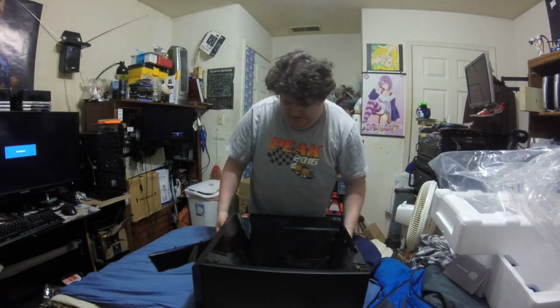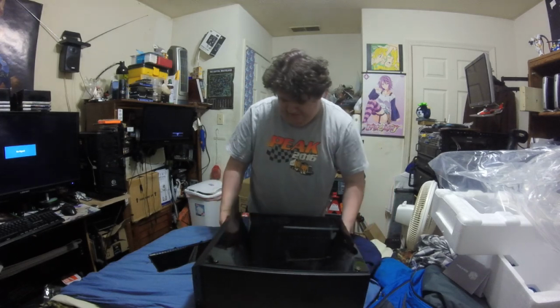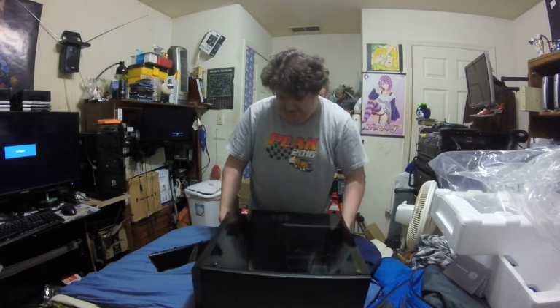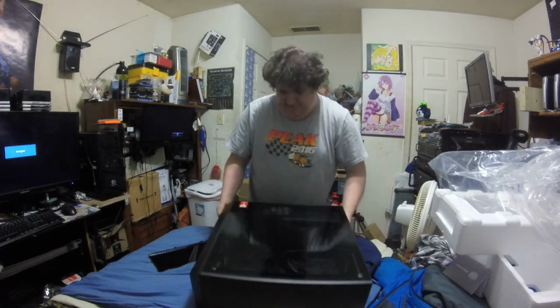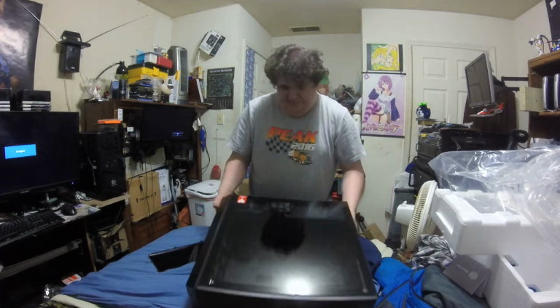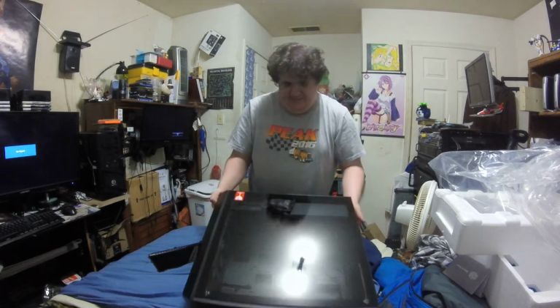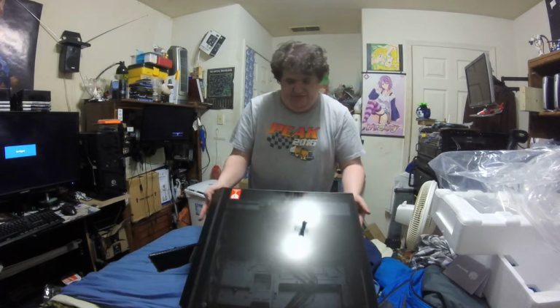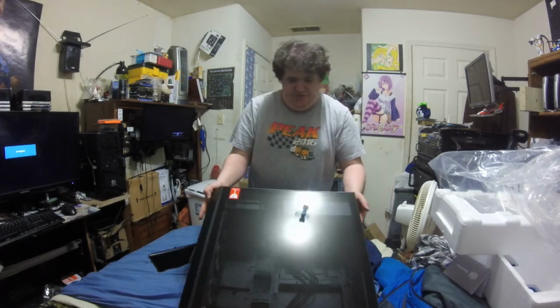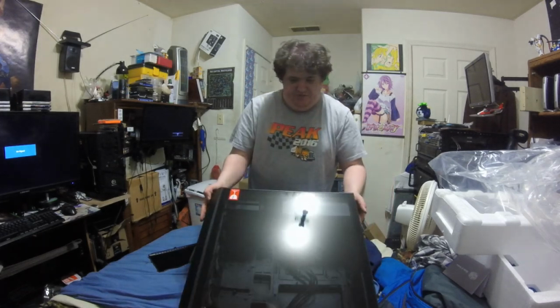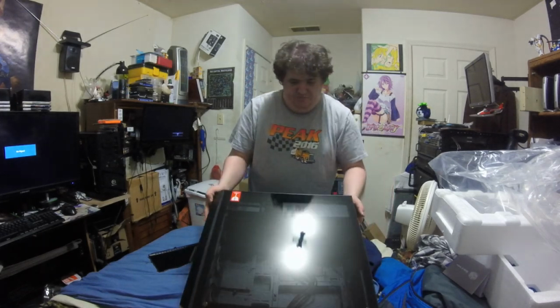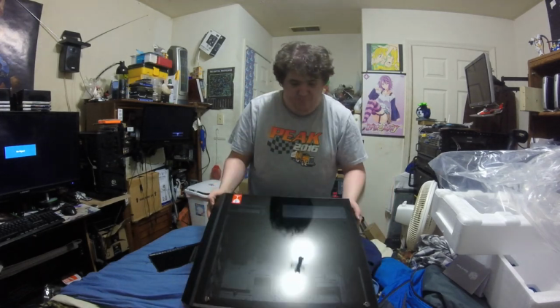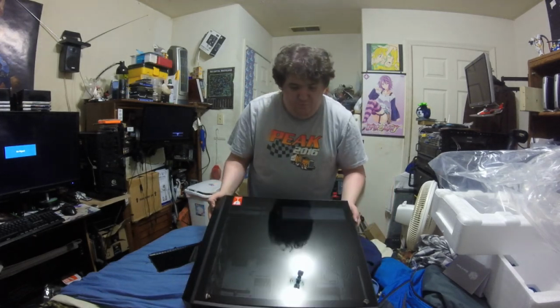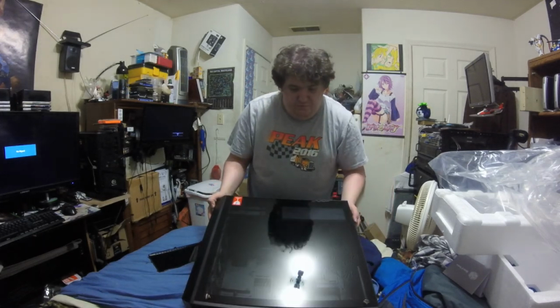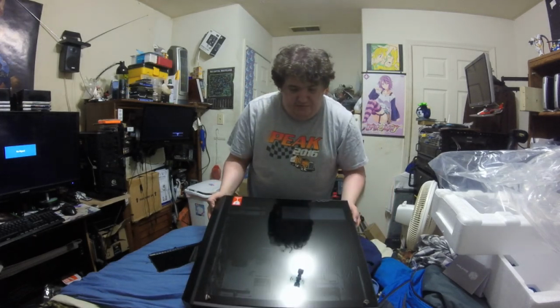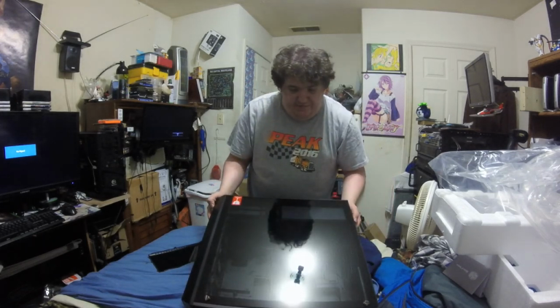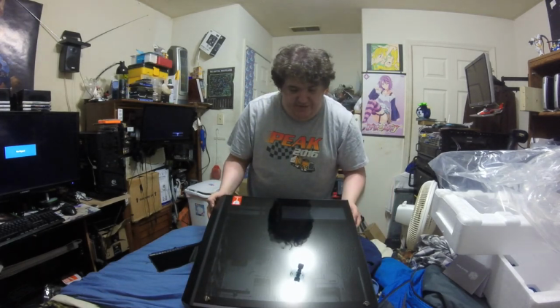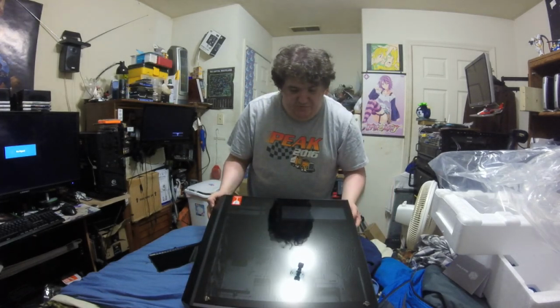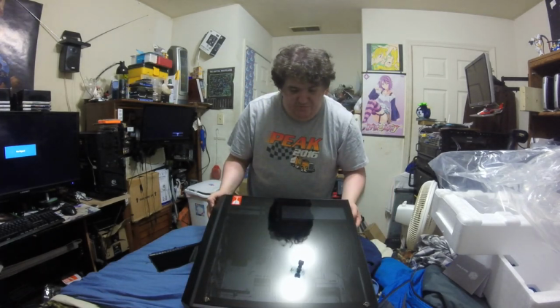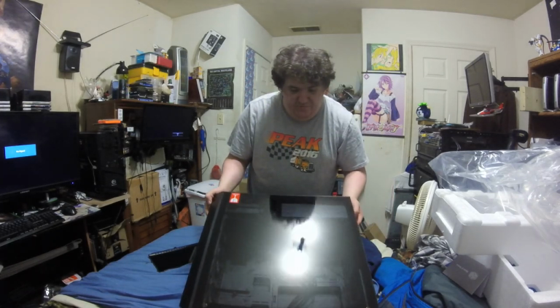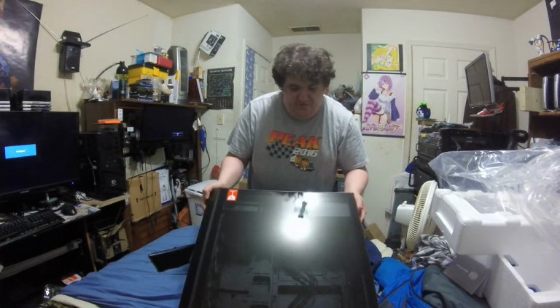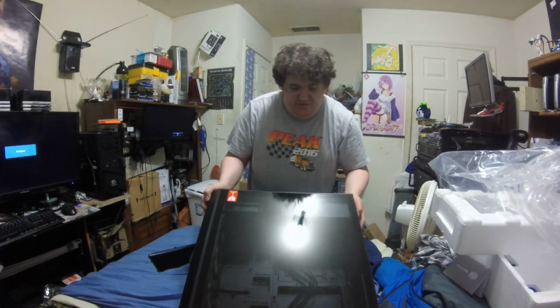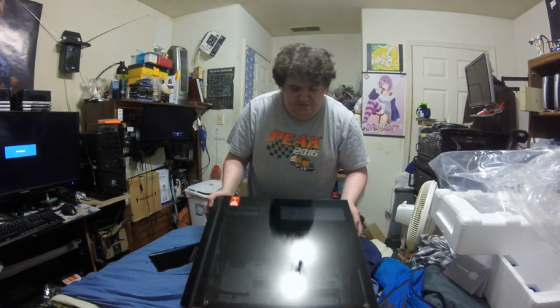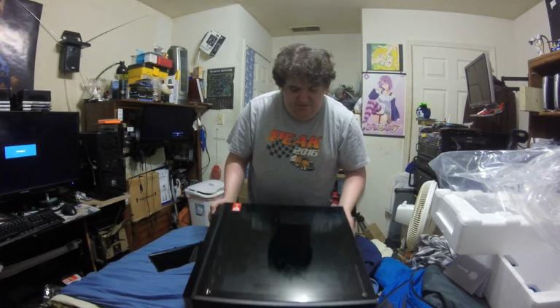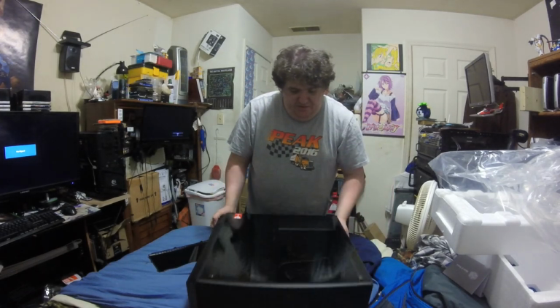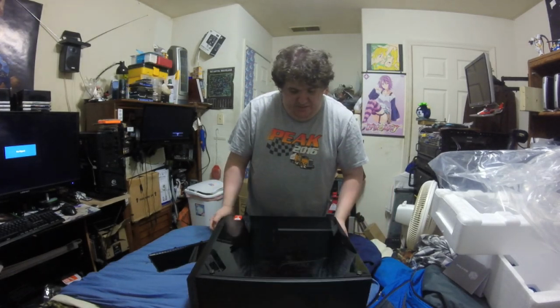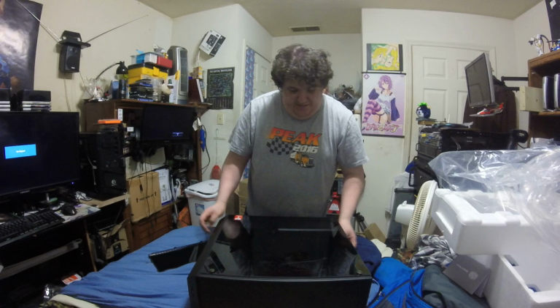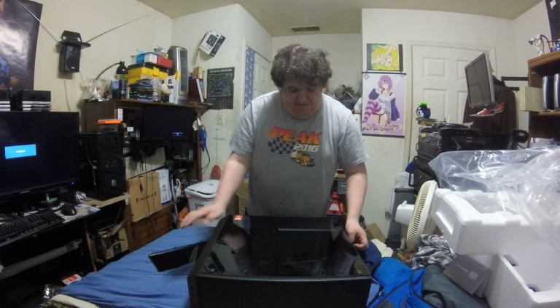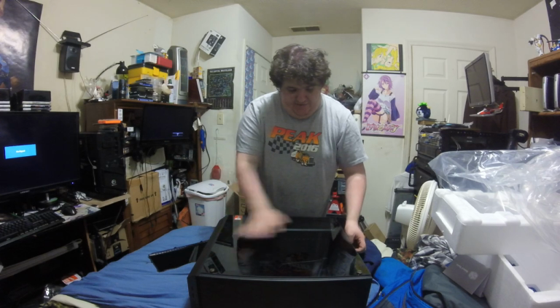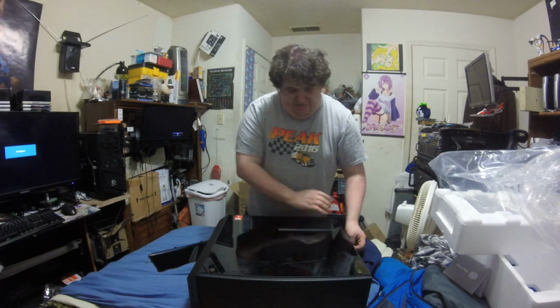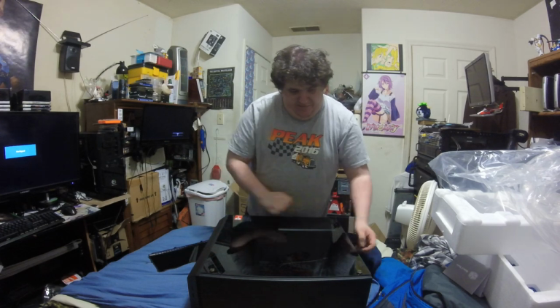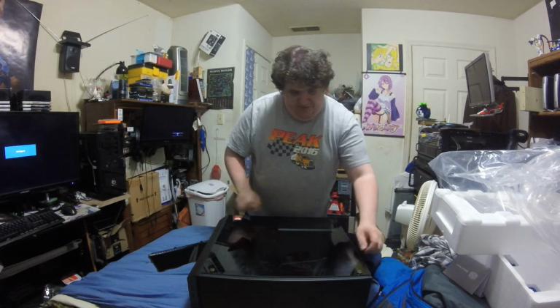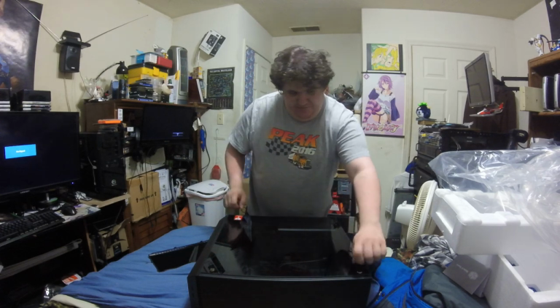As you can see, there's your side panel. This is your glass panel.